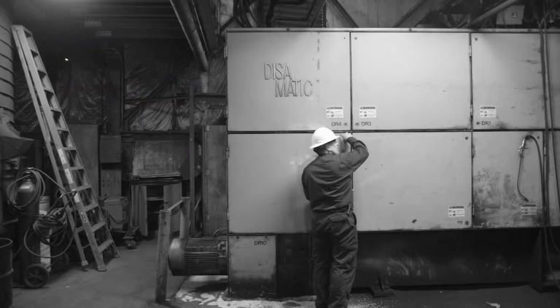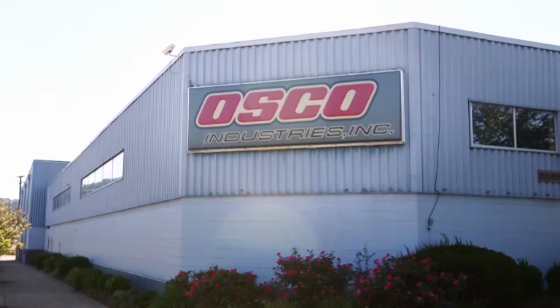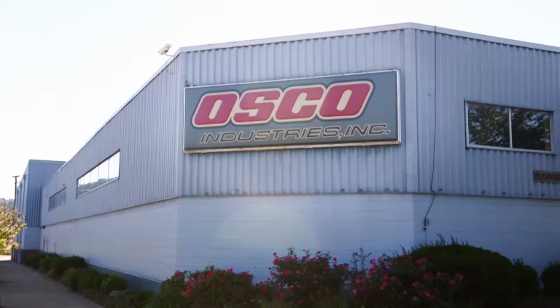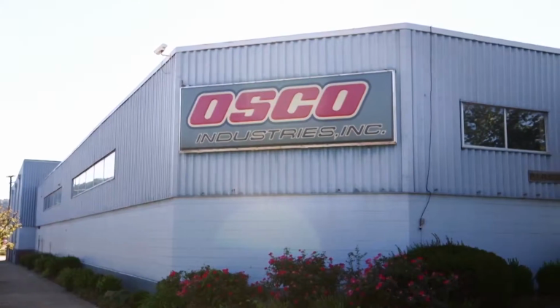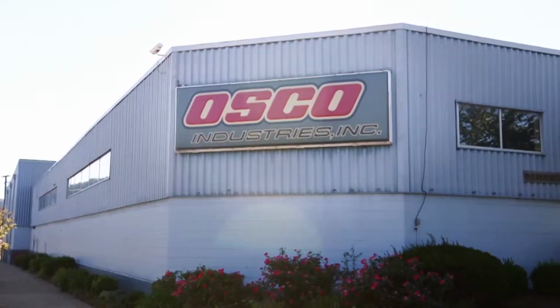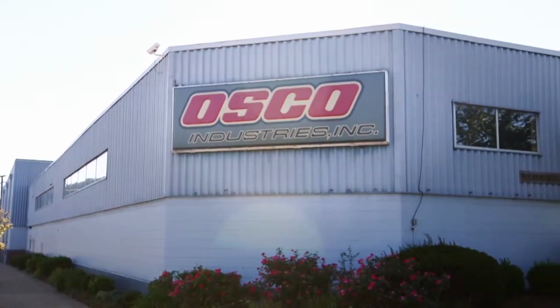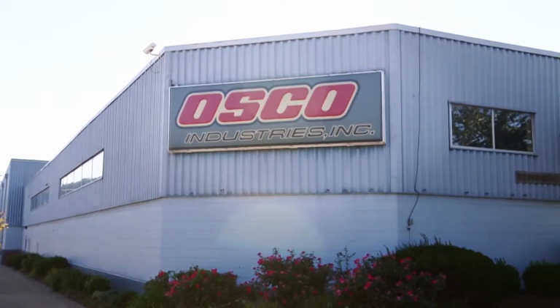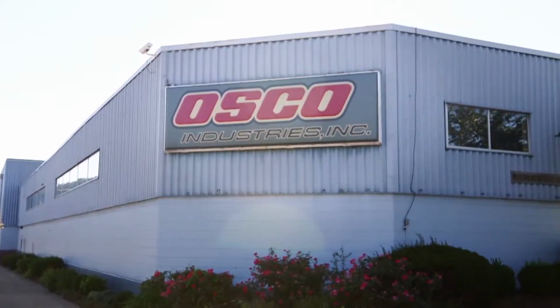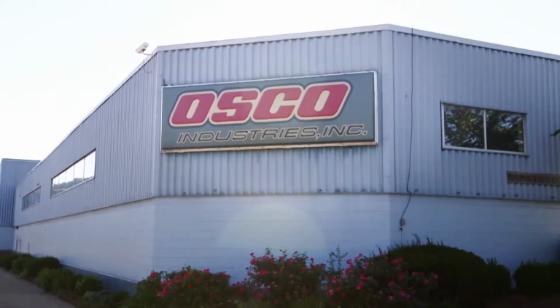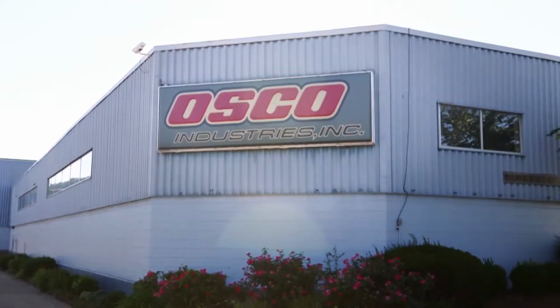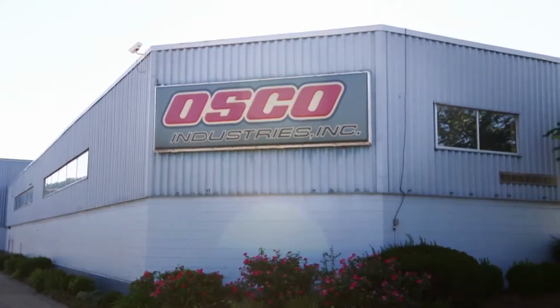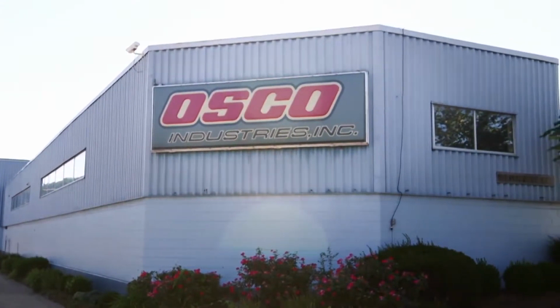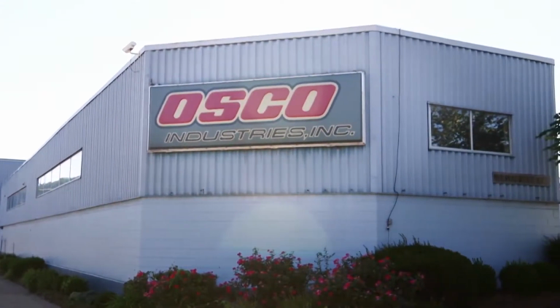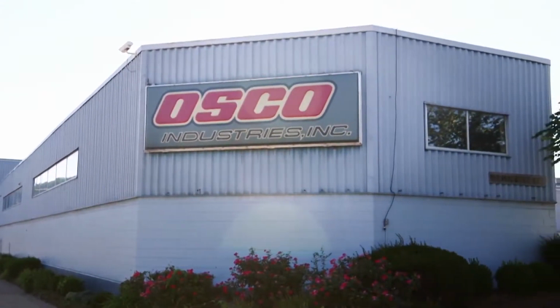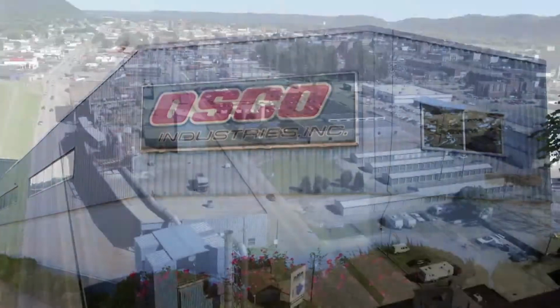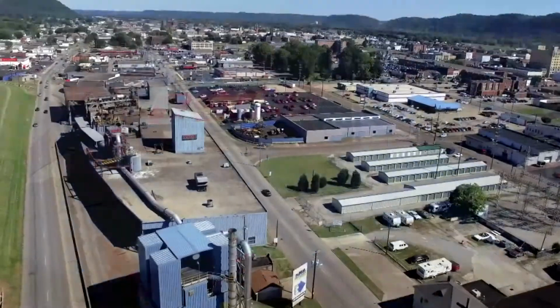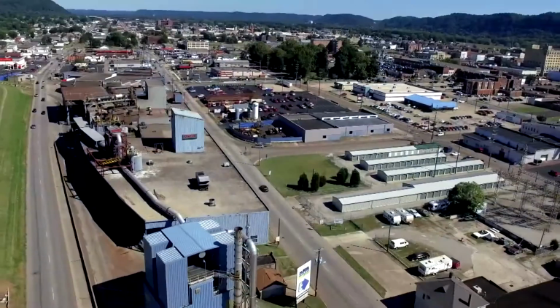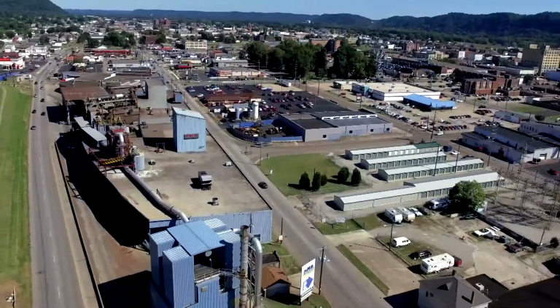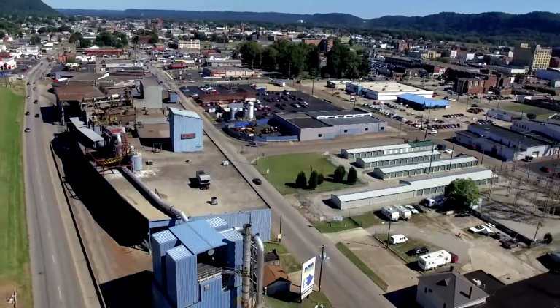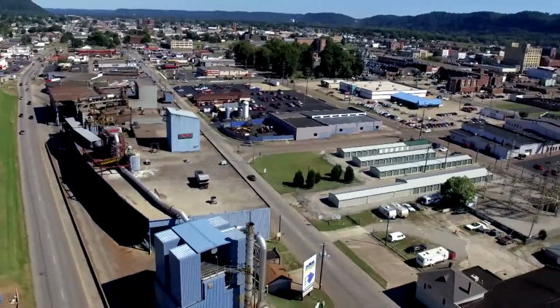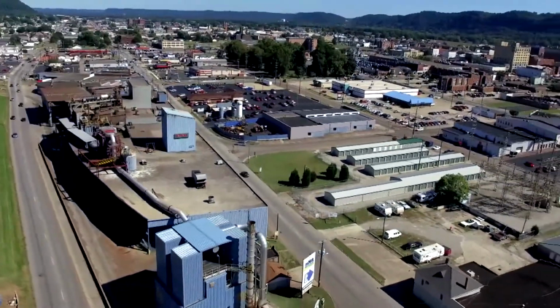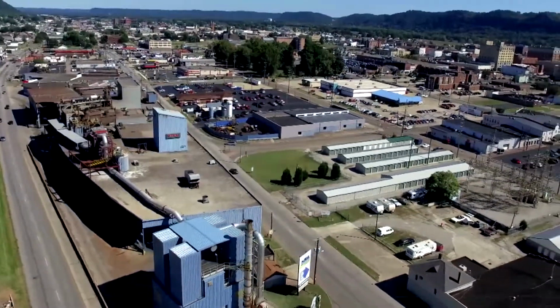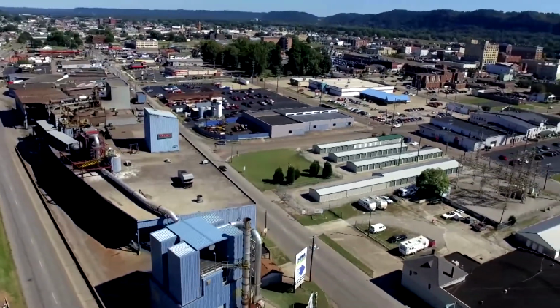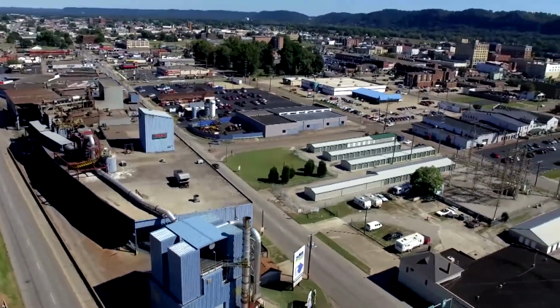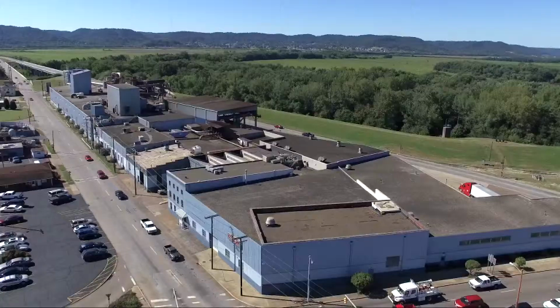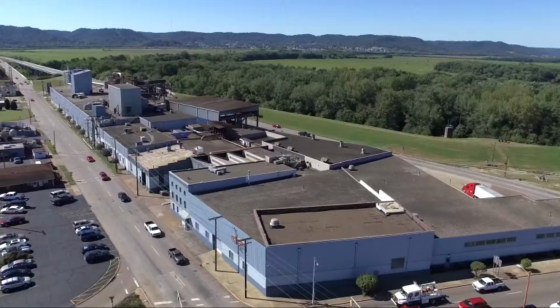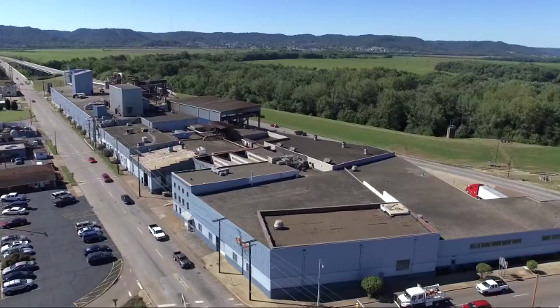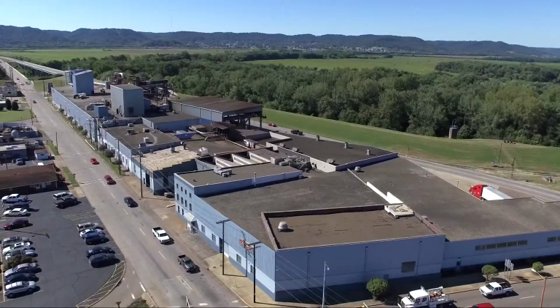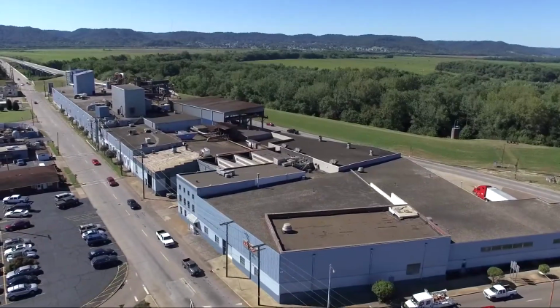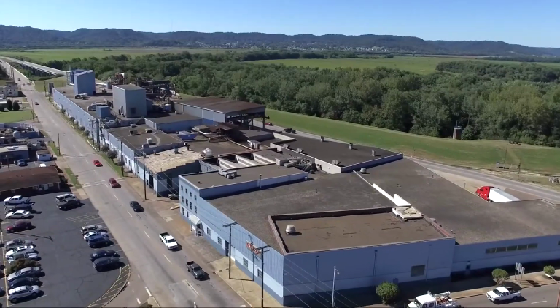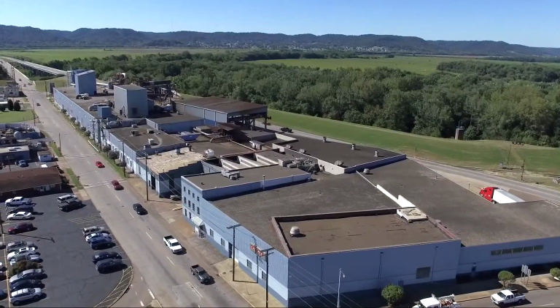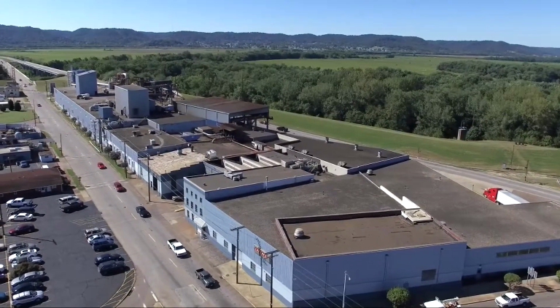Osco Industries, Inc. has a long history of success, a very long history.